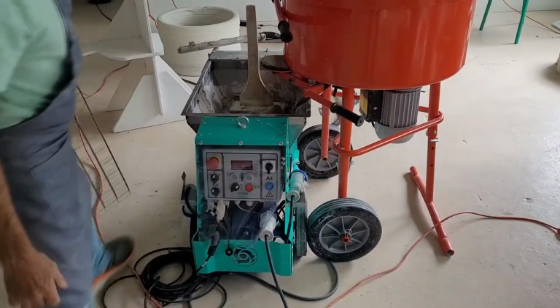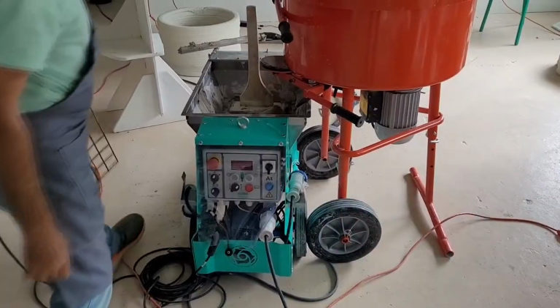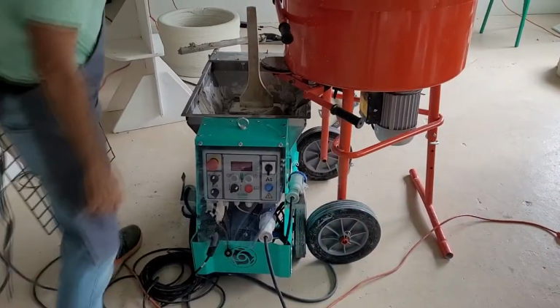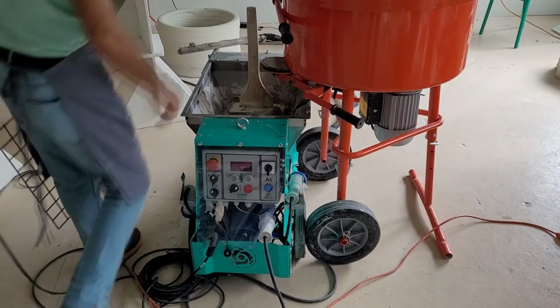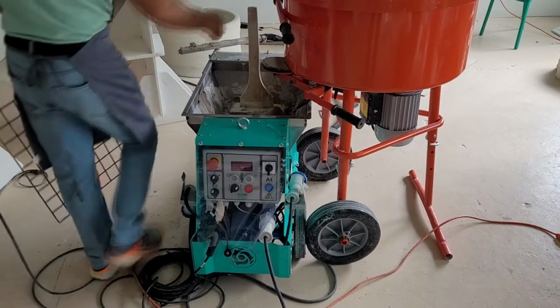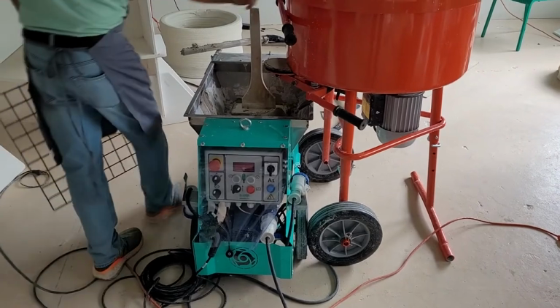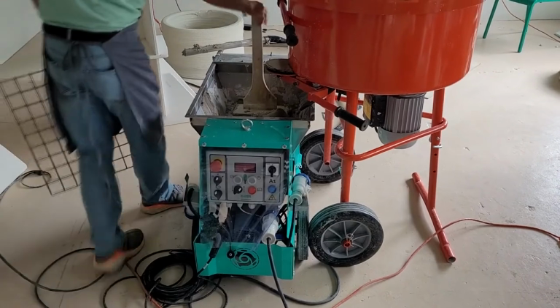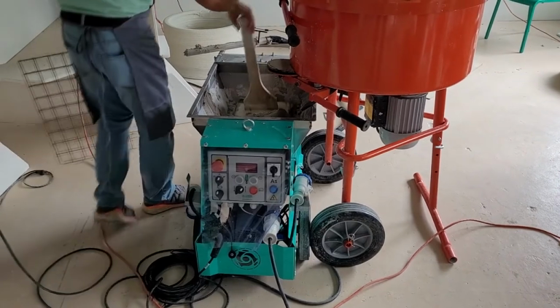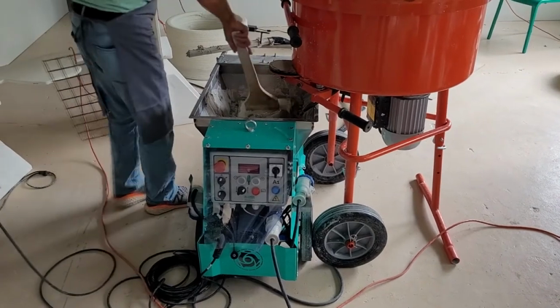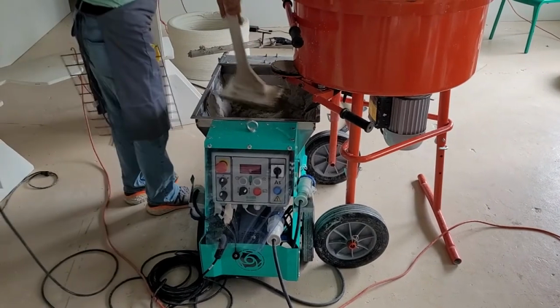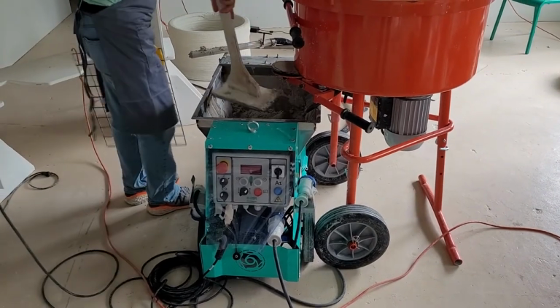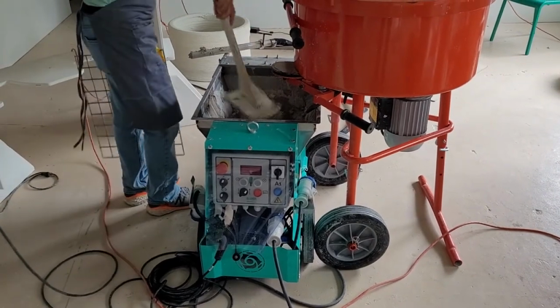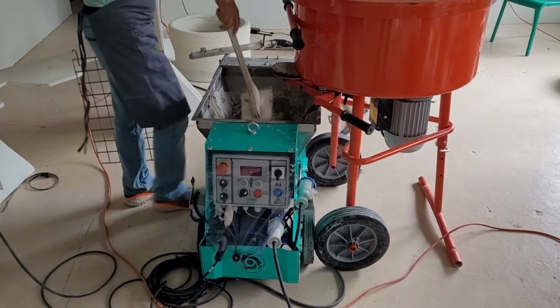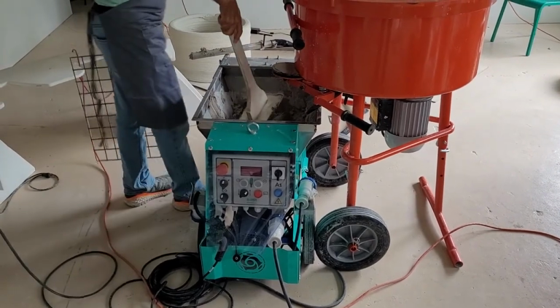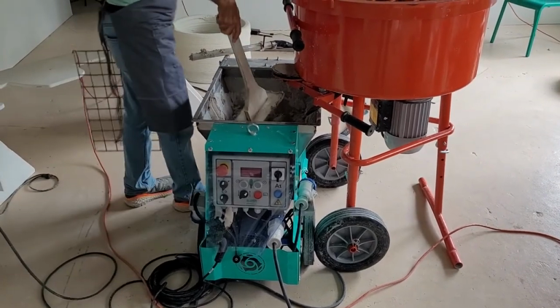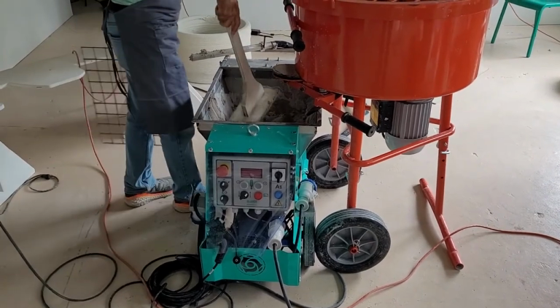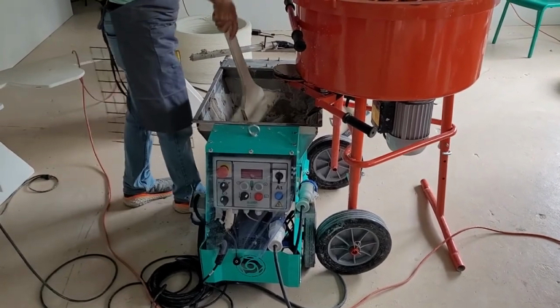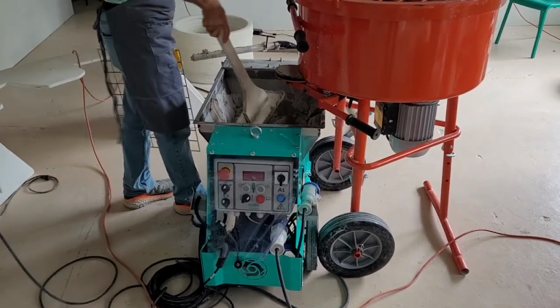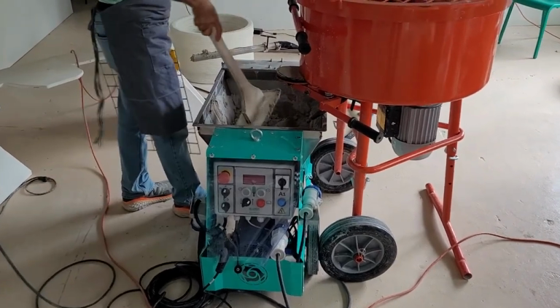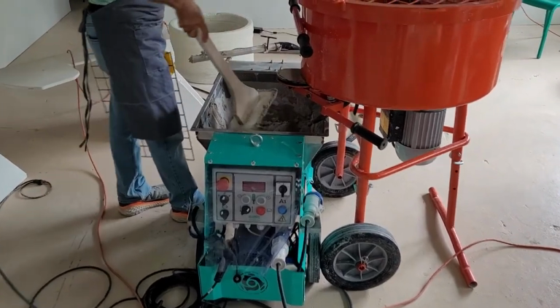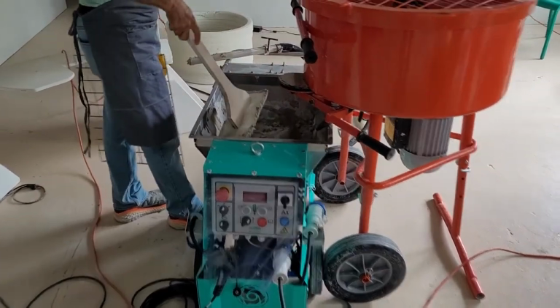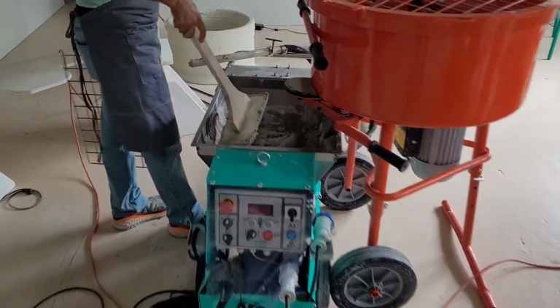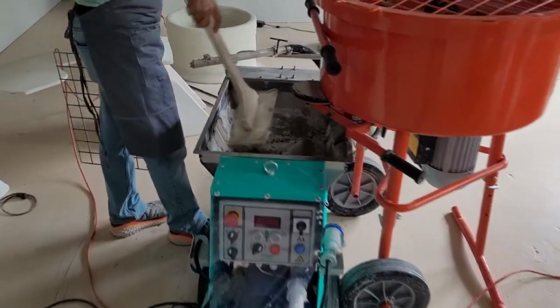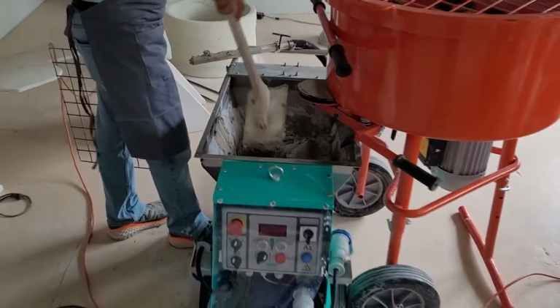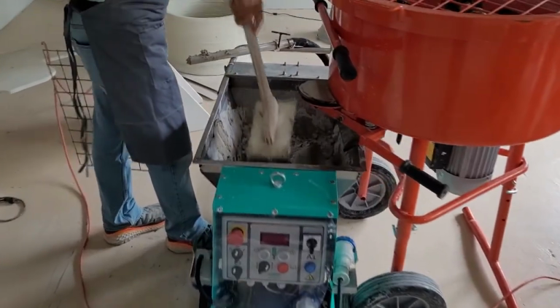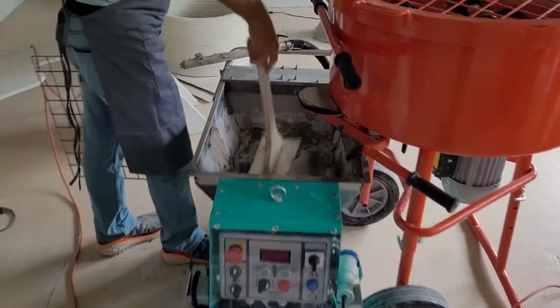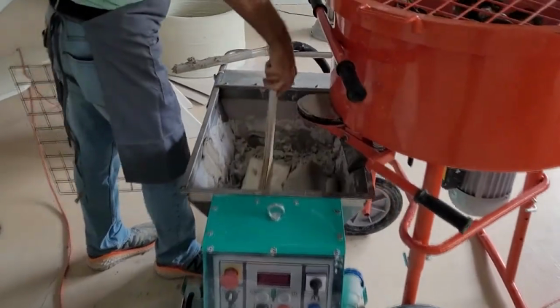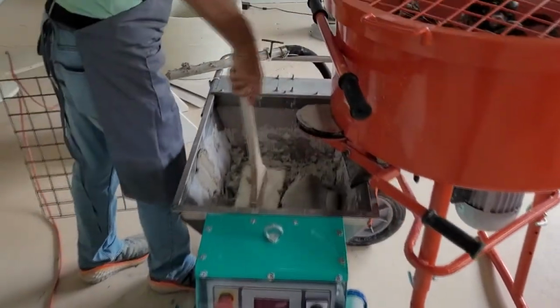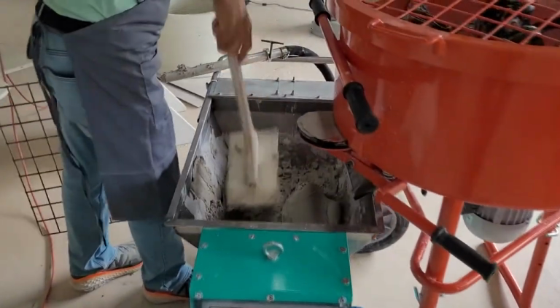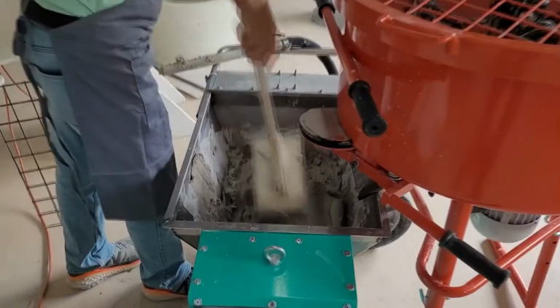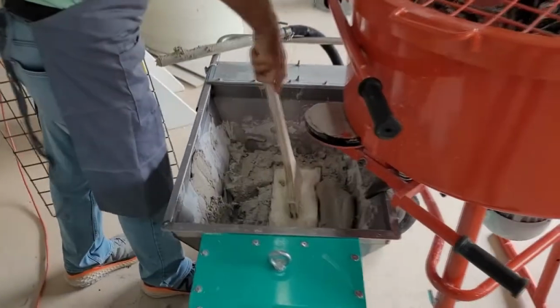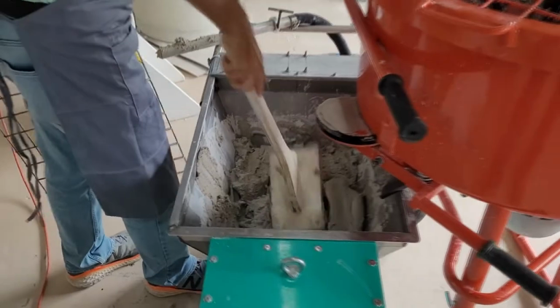You can help the material get further down the hopper by using a plunger-like device or a vibrator motor.